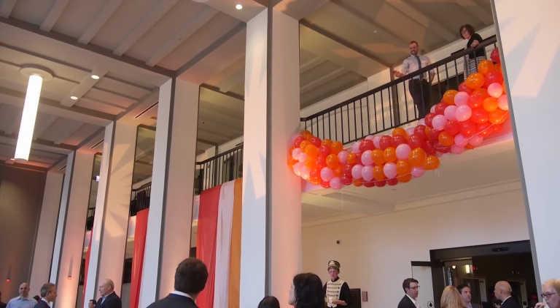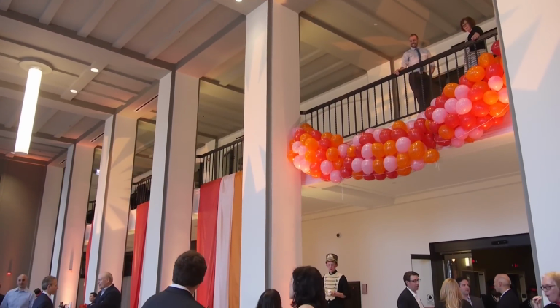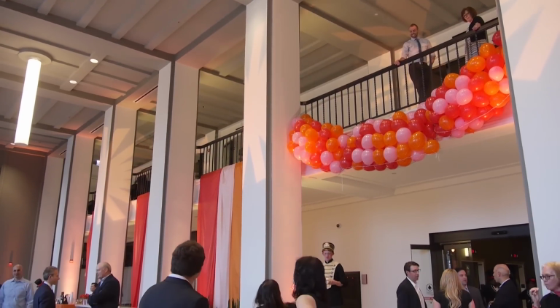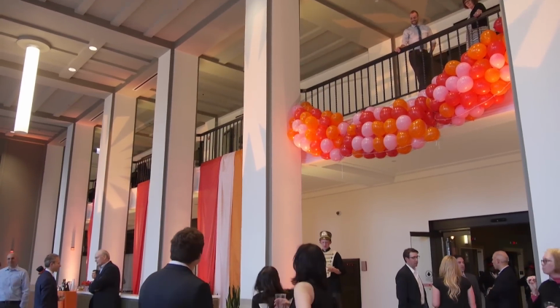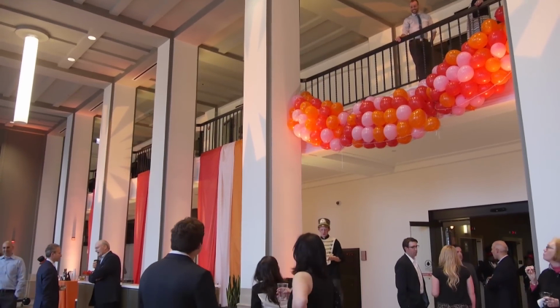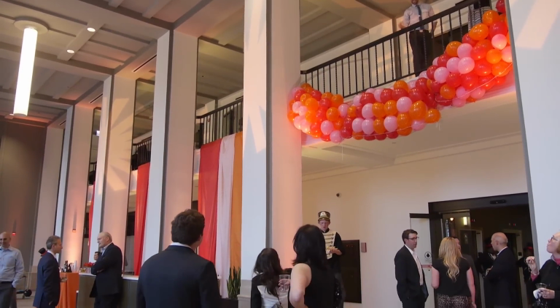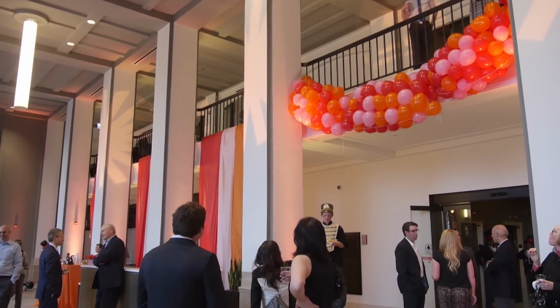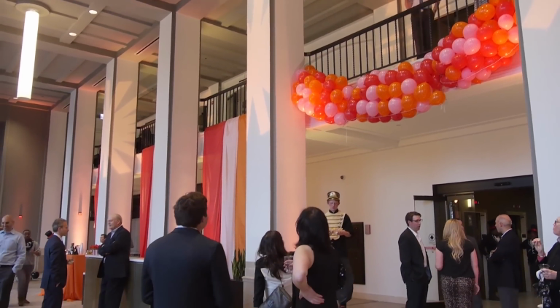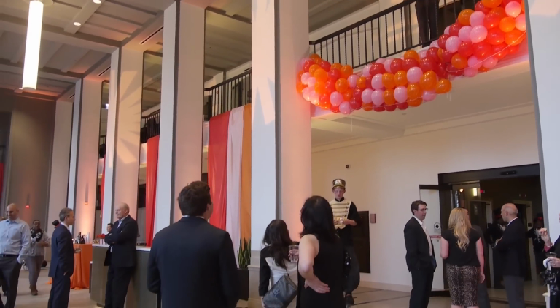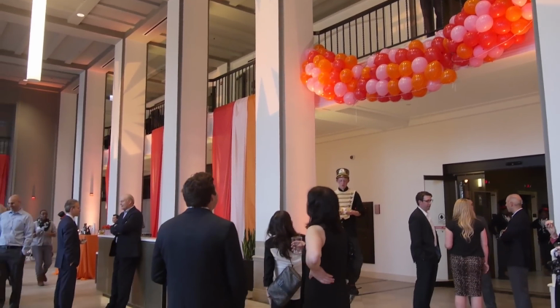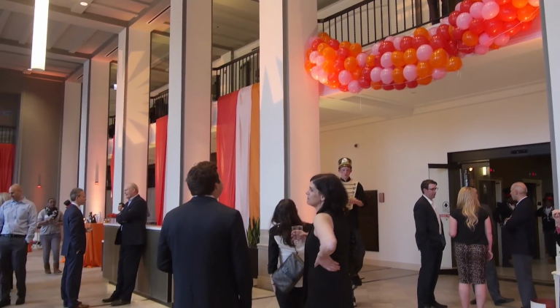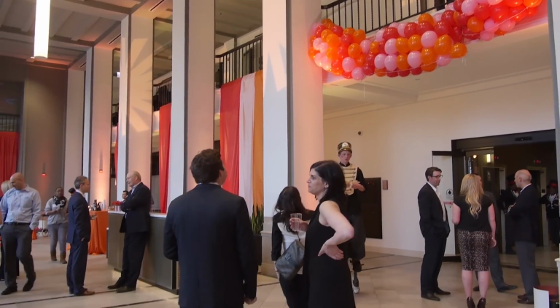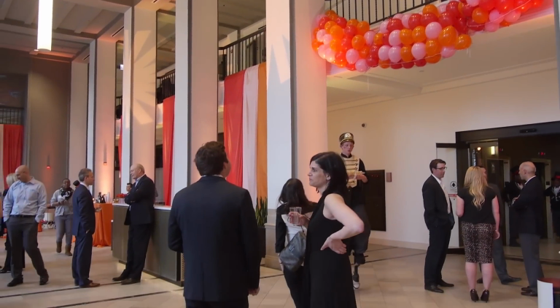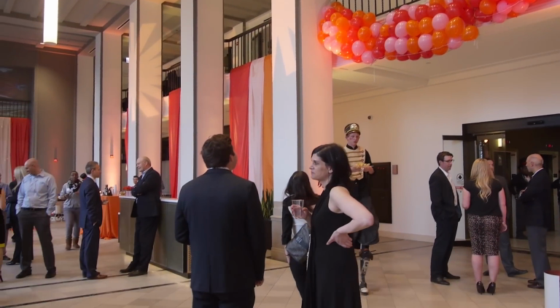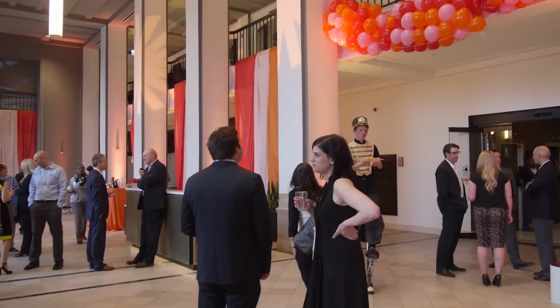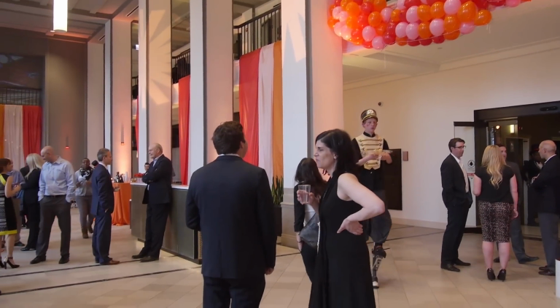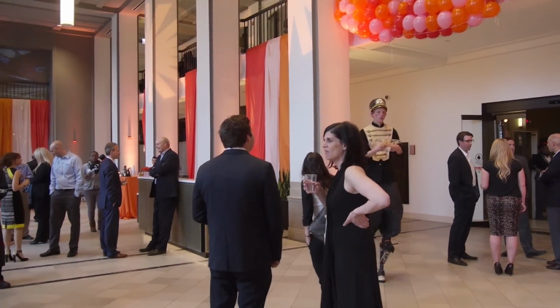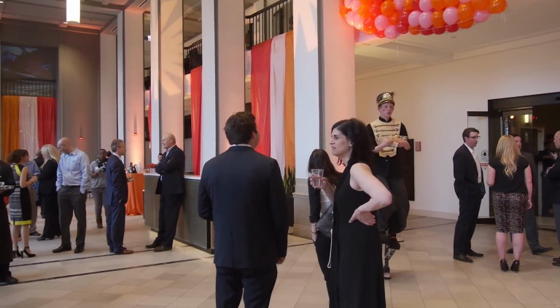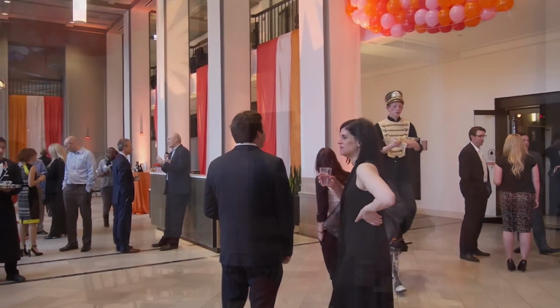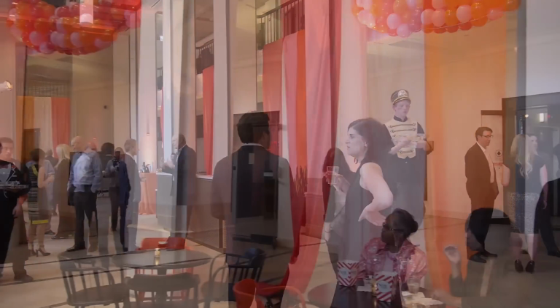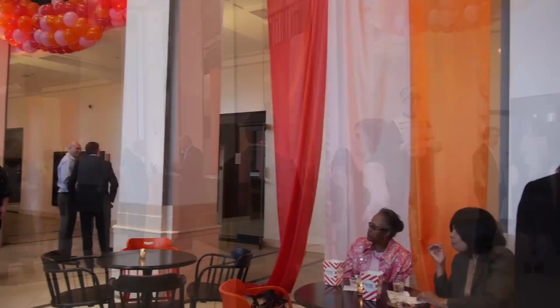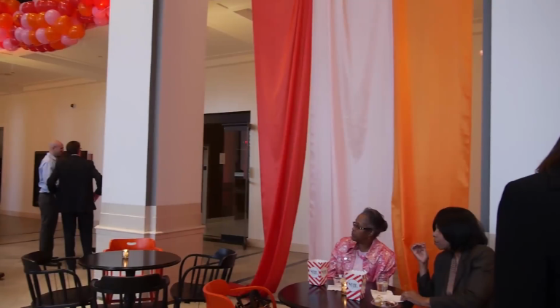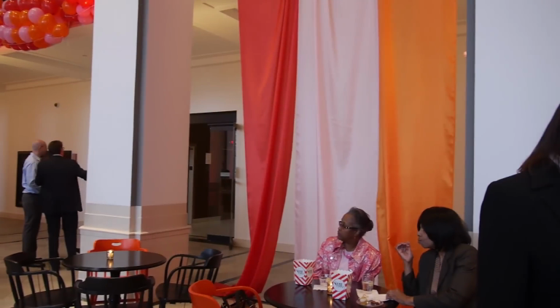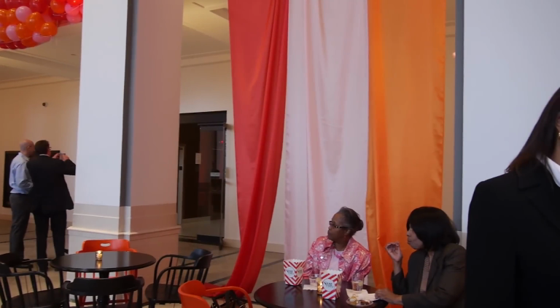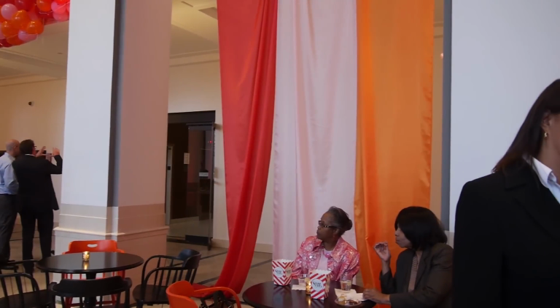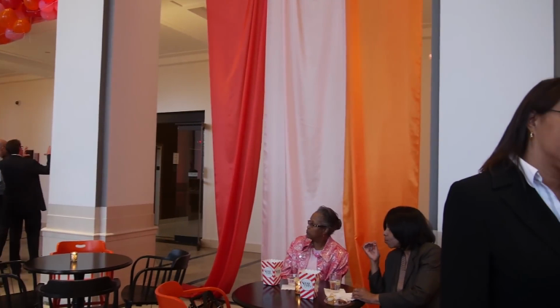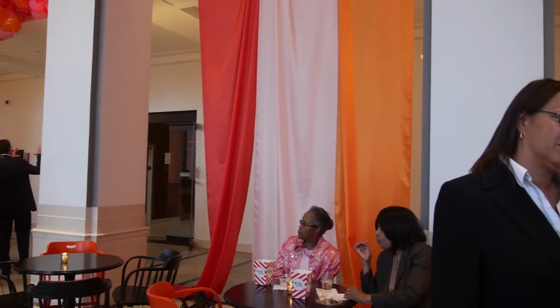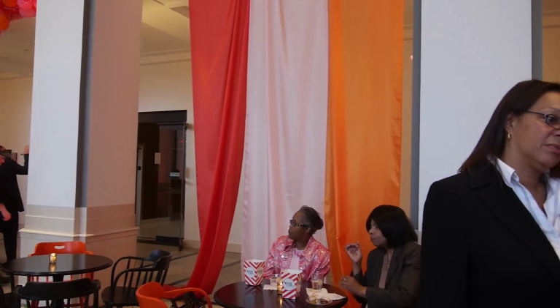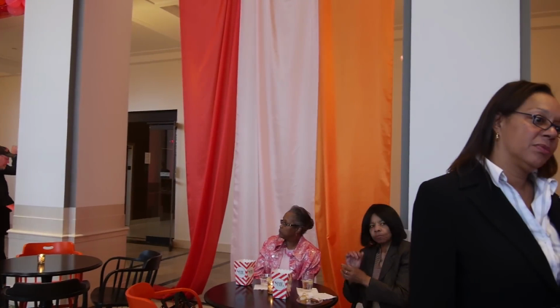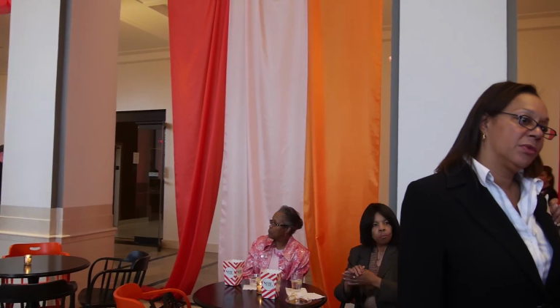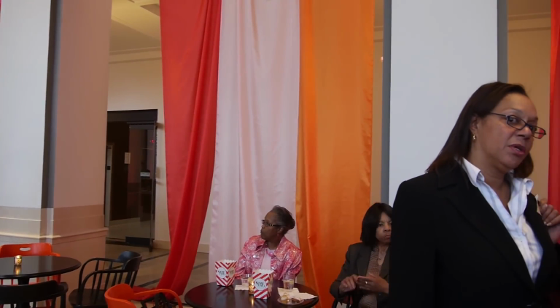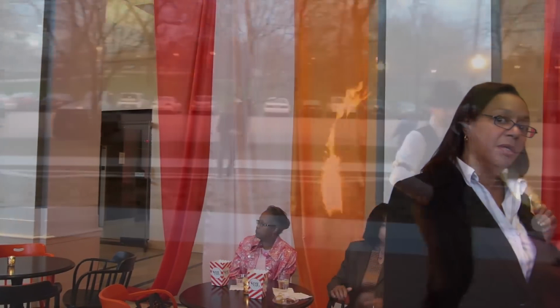The lobby's mezzanine level was a great vantage point for surveying the scene and checking out the dignitaries in attendance.